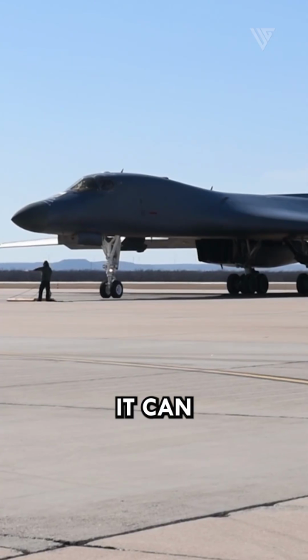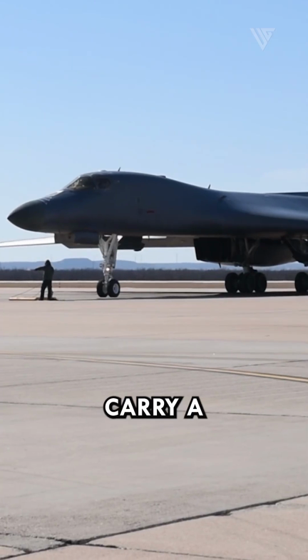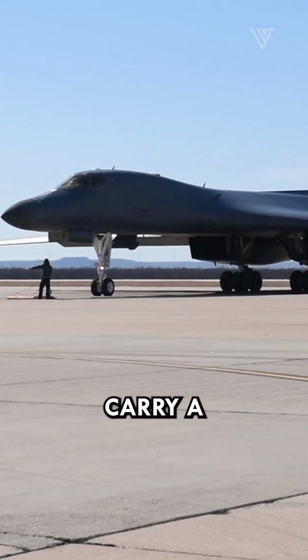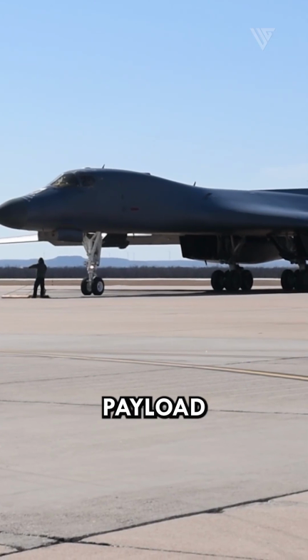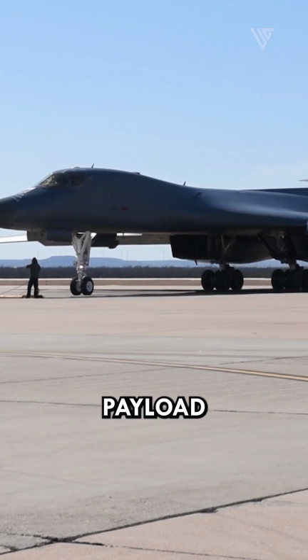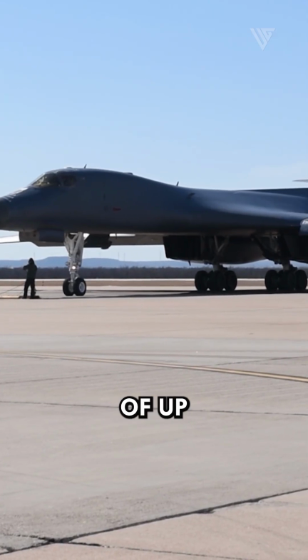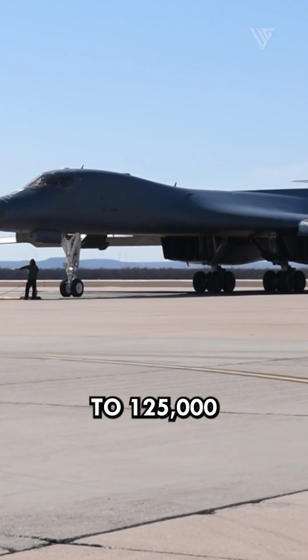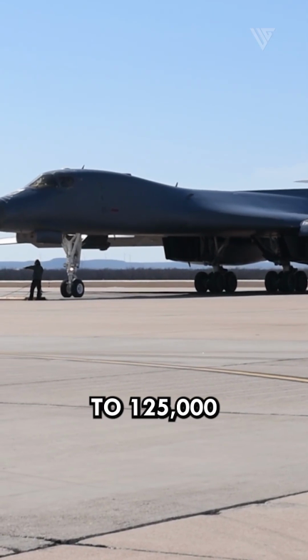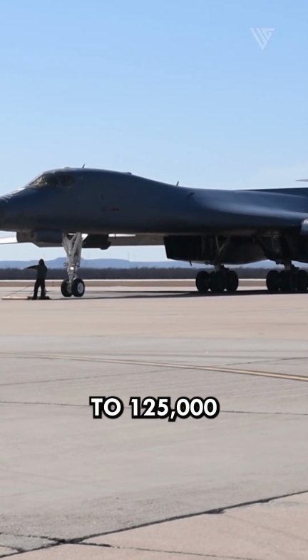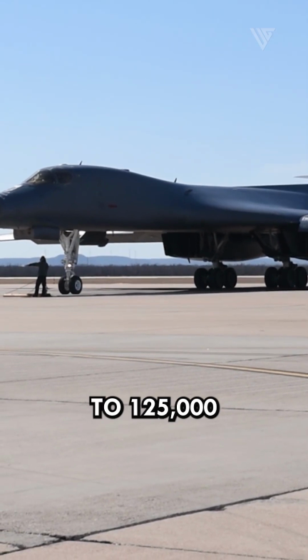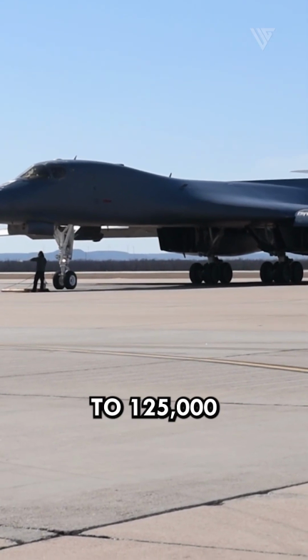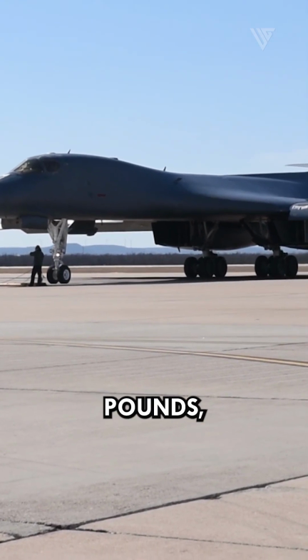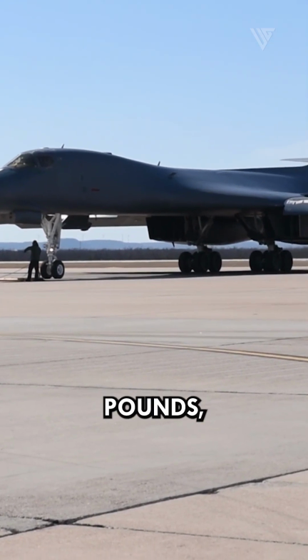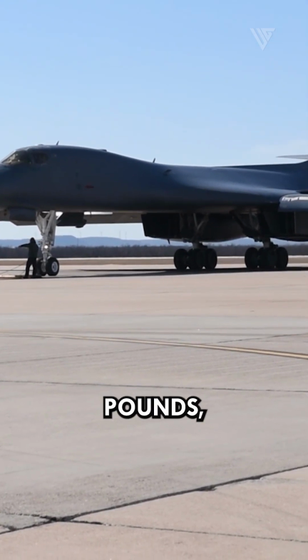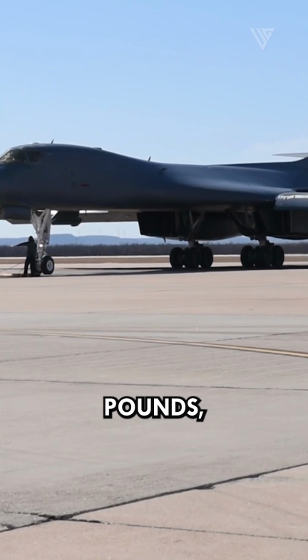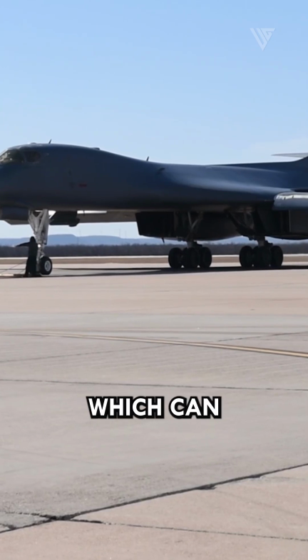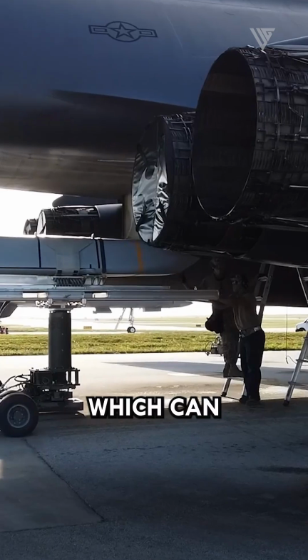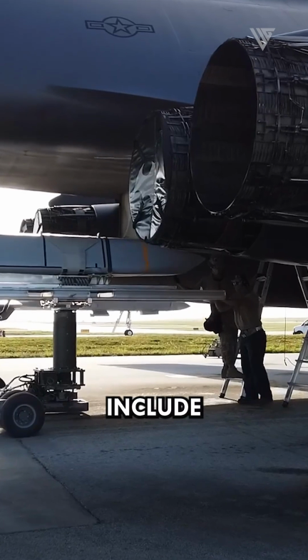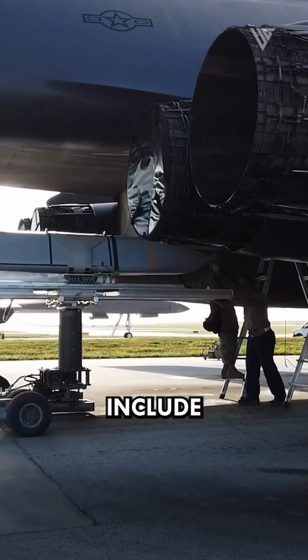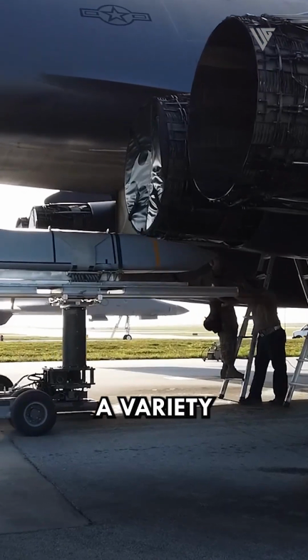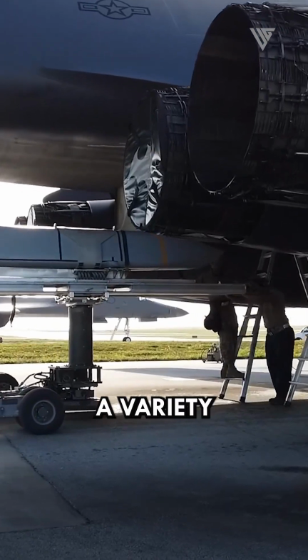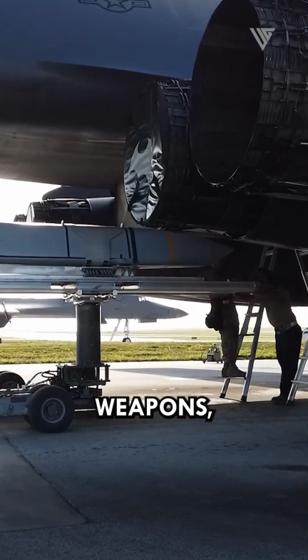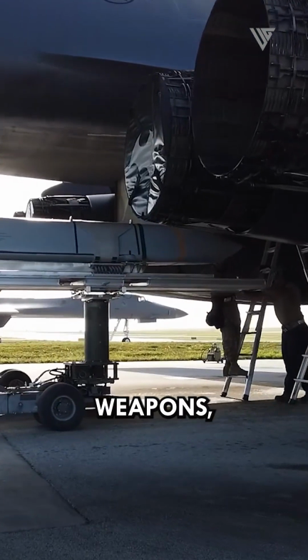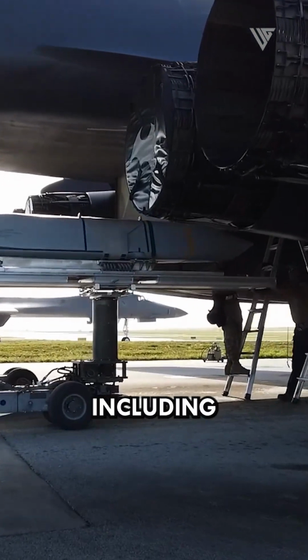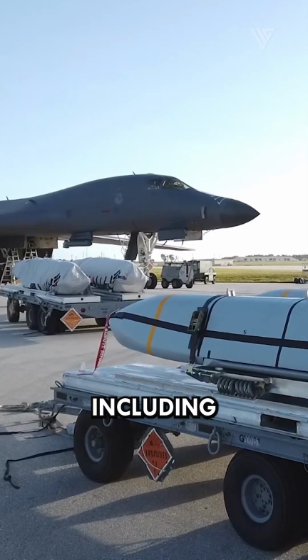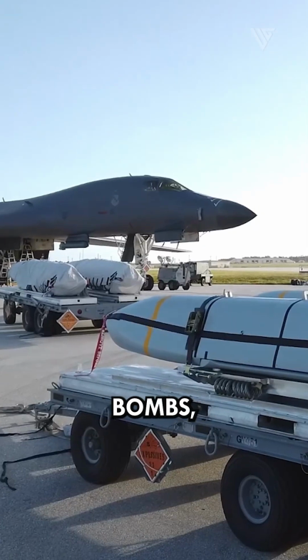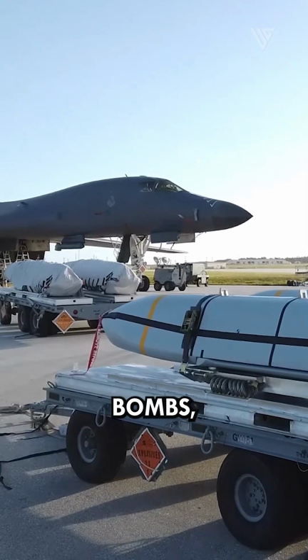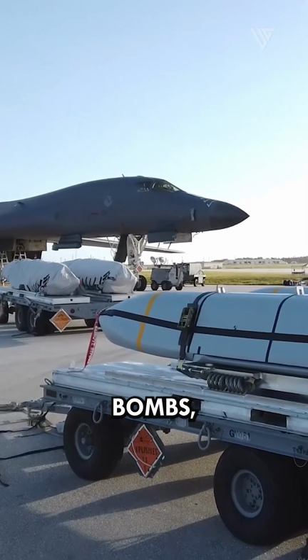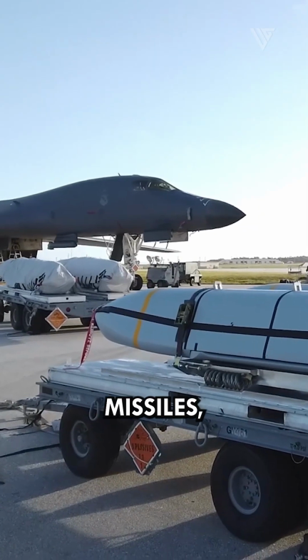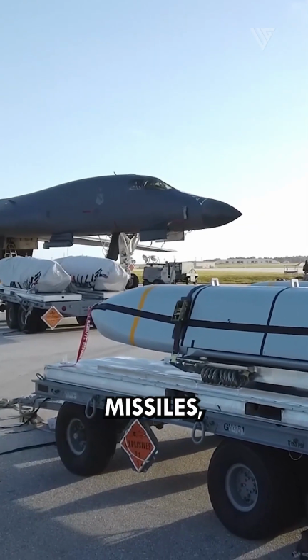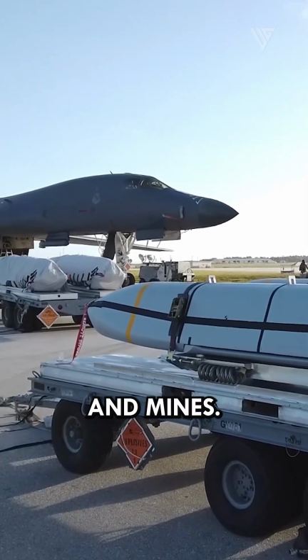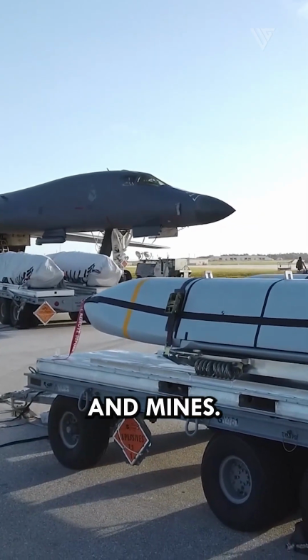It can carry a payload of up to 125,000 pounds, which can include a variety of weapons, including bombs, missiles, and mines.